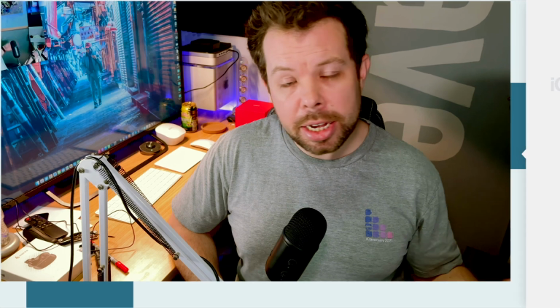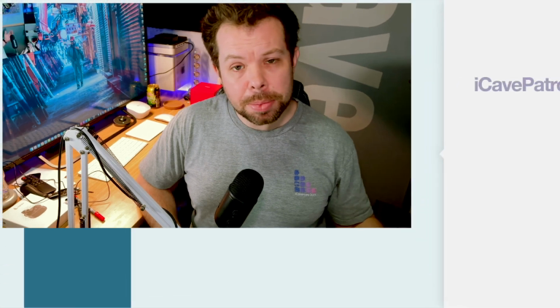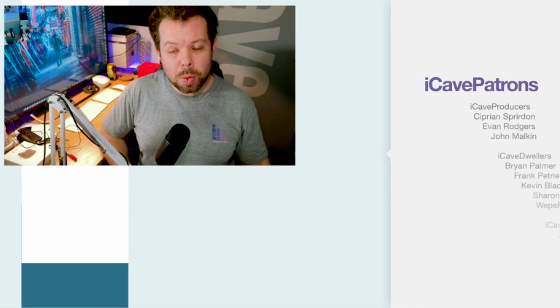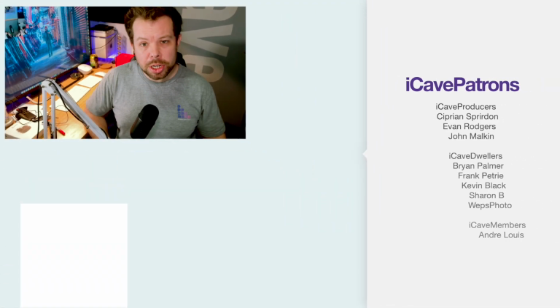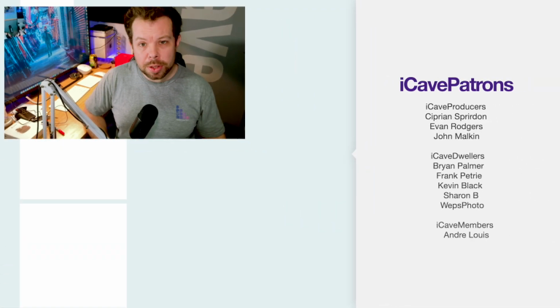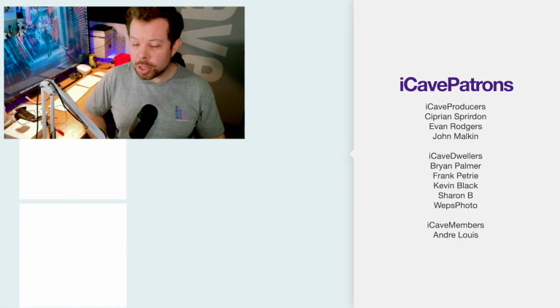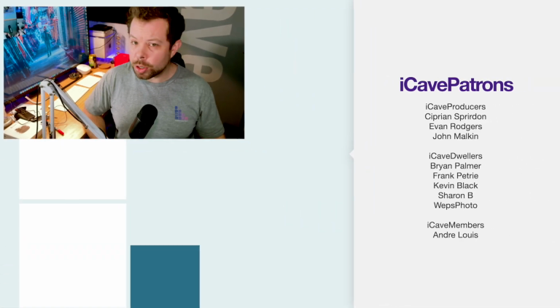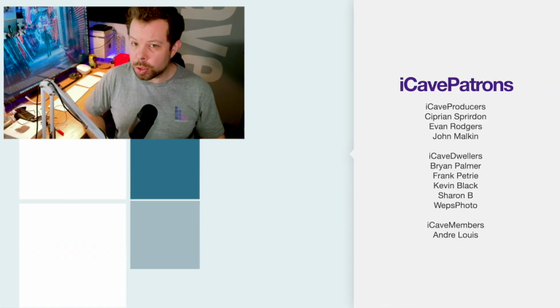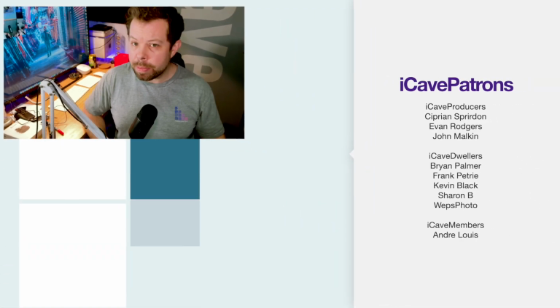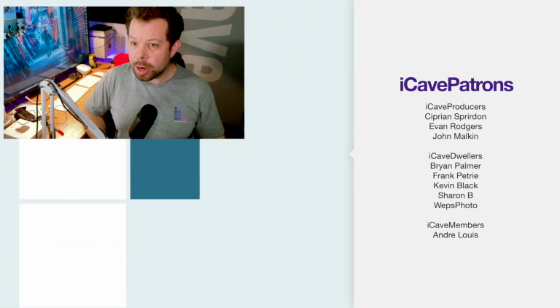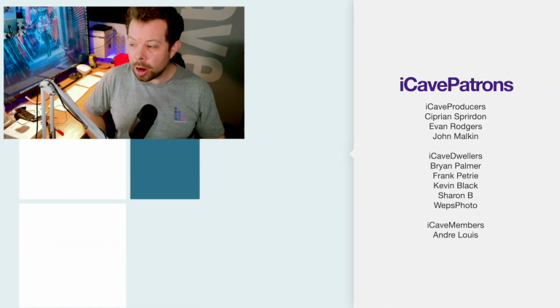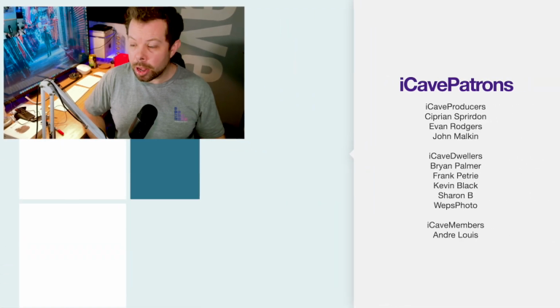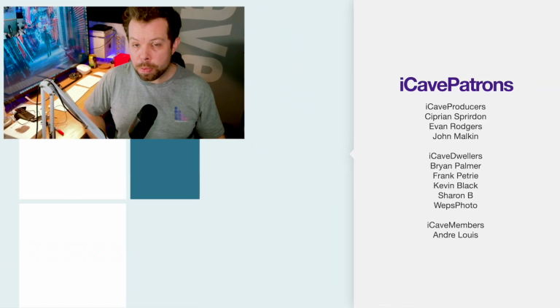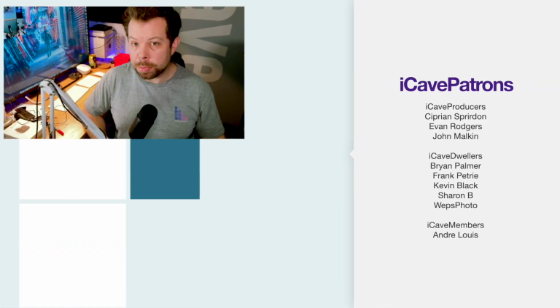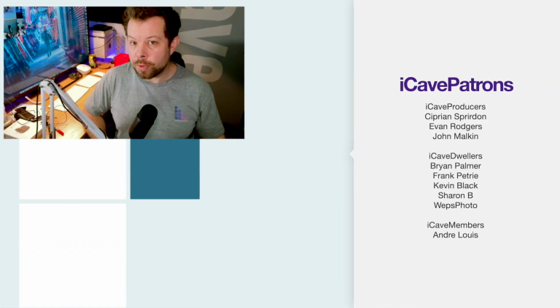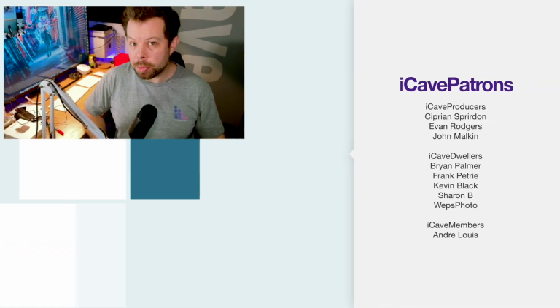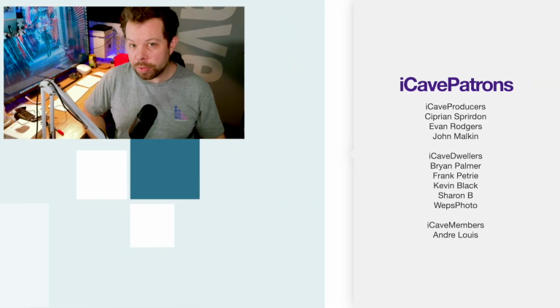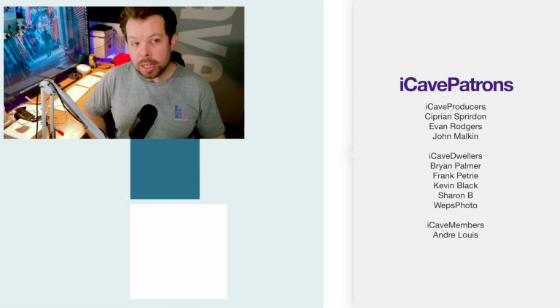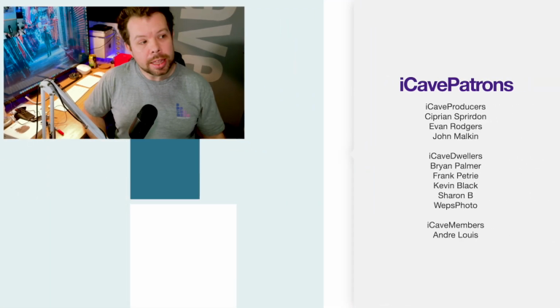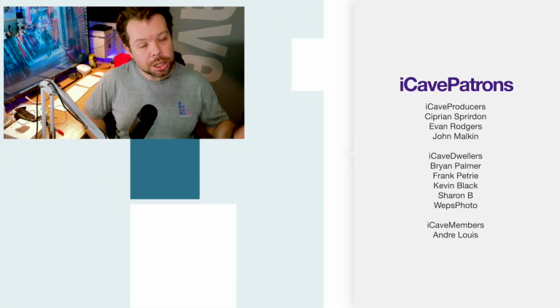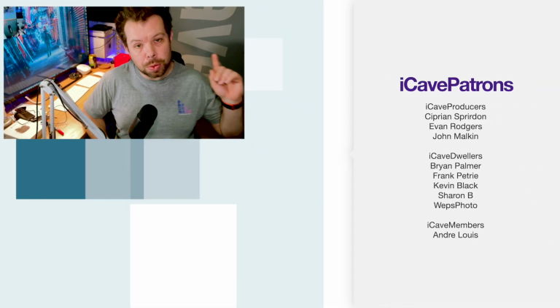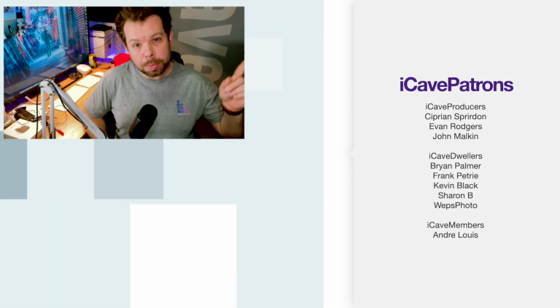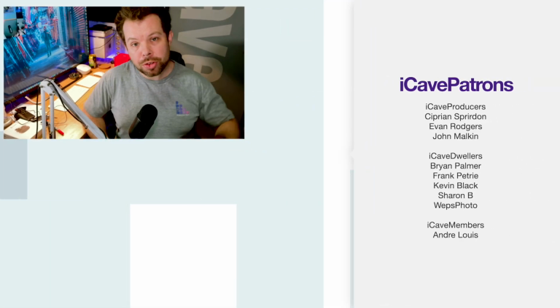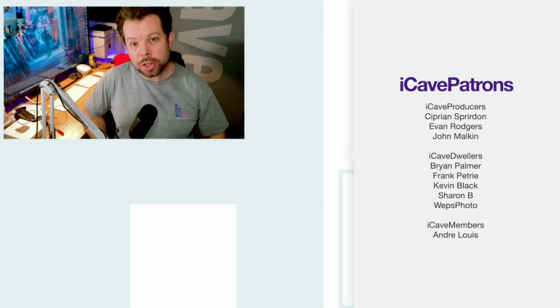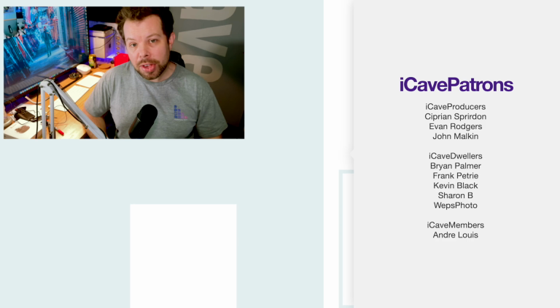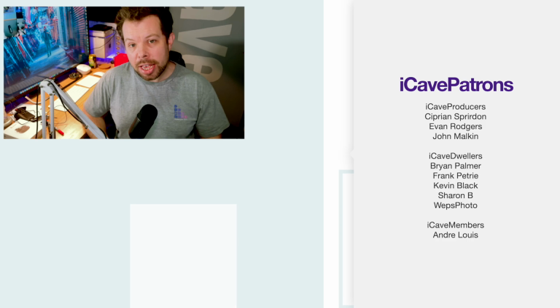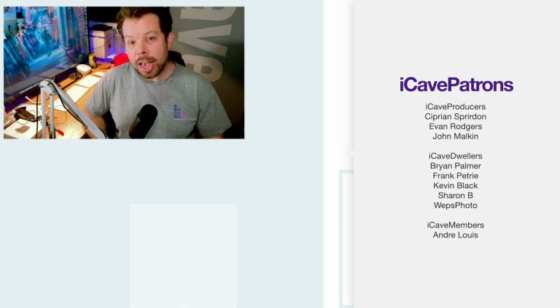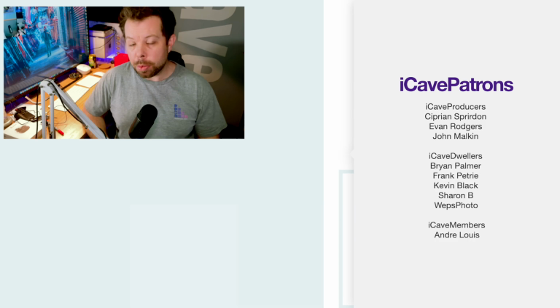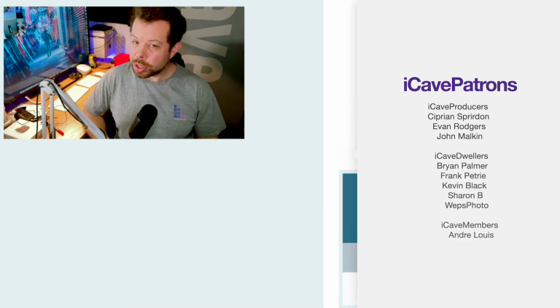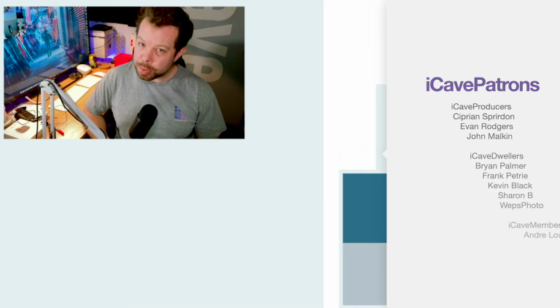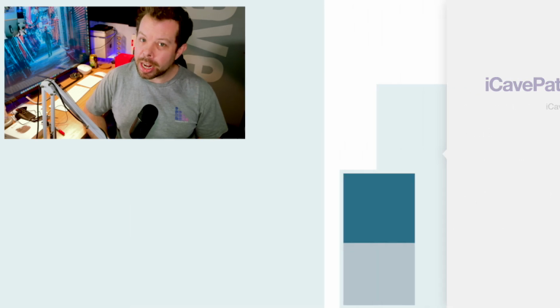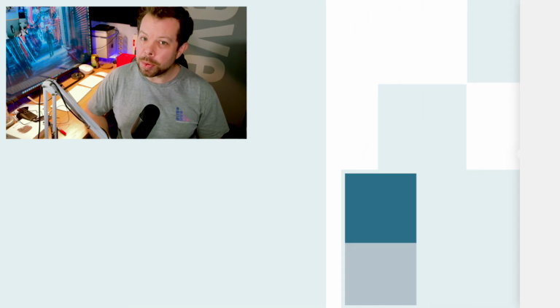Thank you so much for watching. I know this is a shorter one, but I hope it's been informative. Thanks to all the Patreons, and we'll see you in the next one.